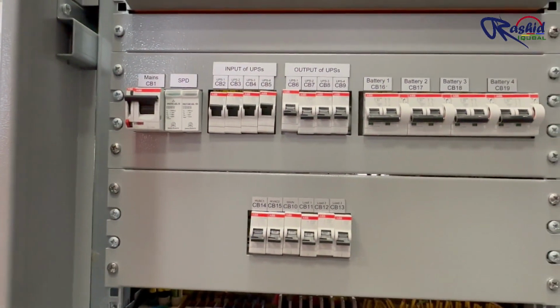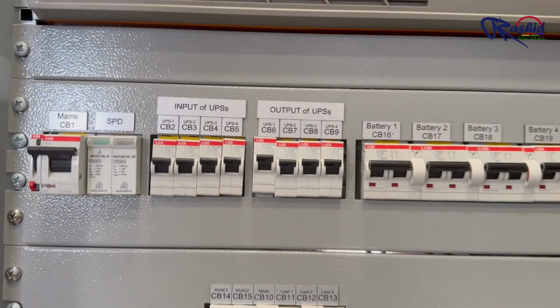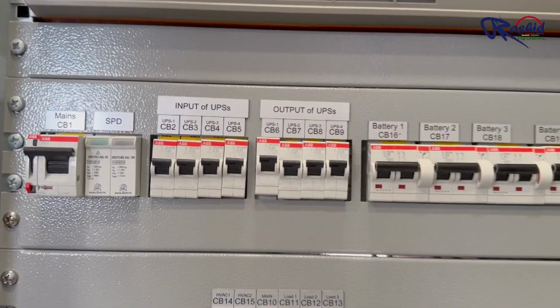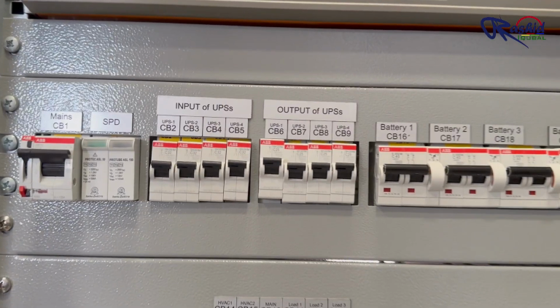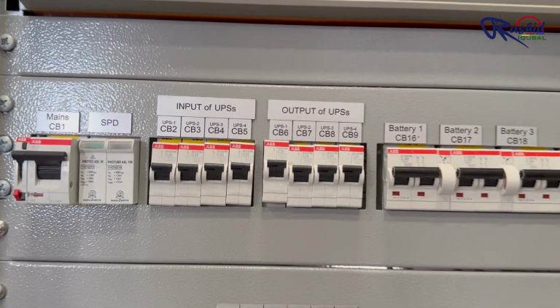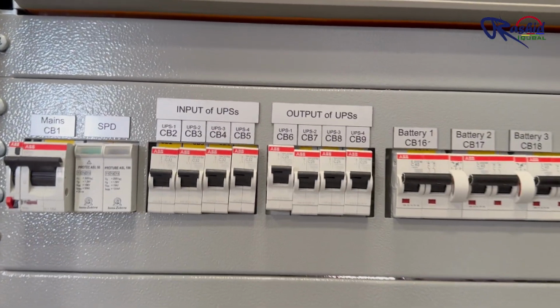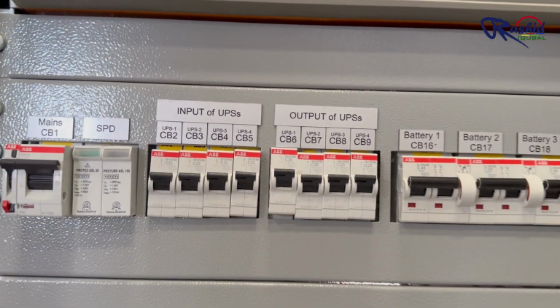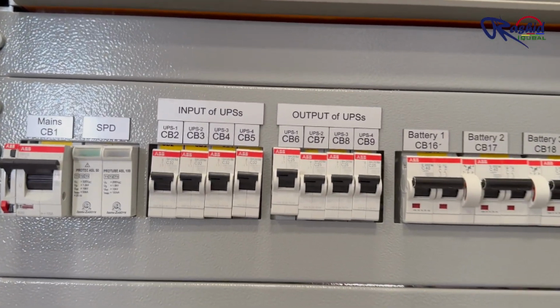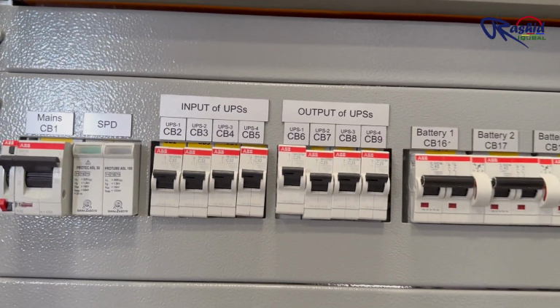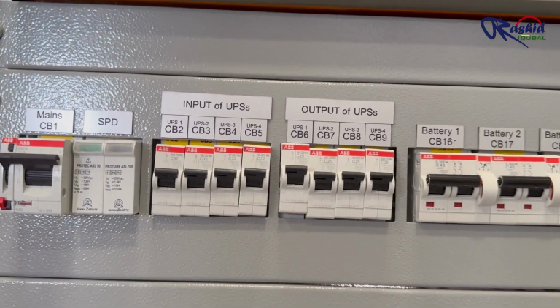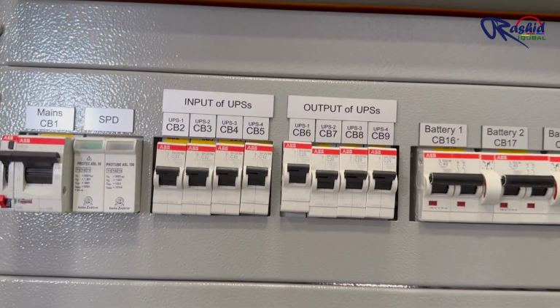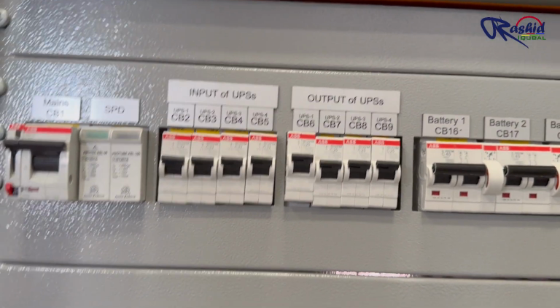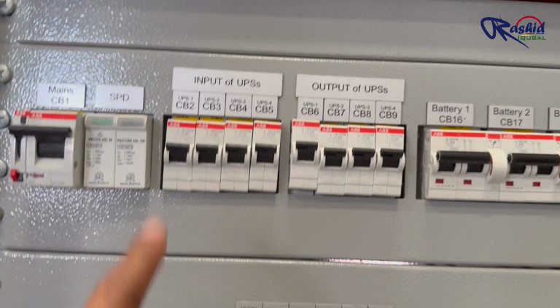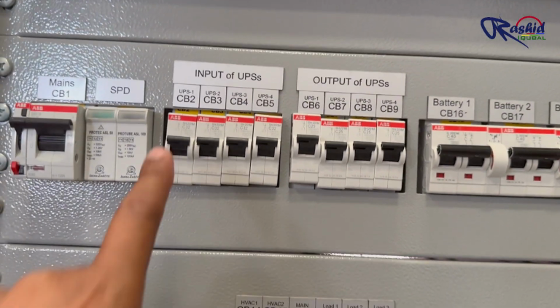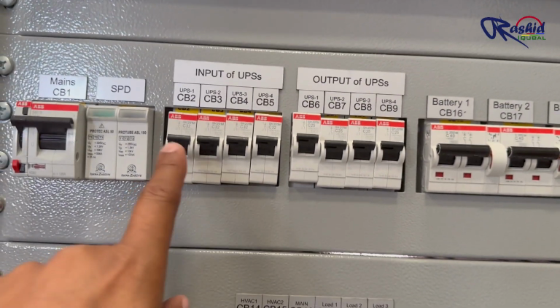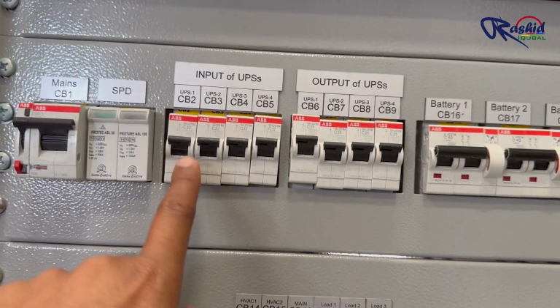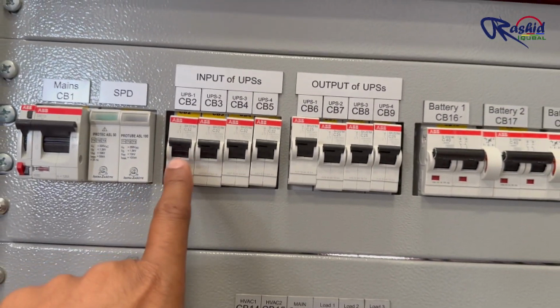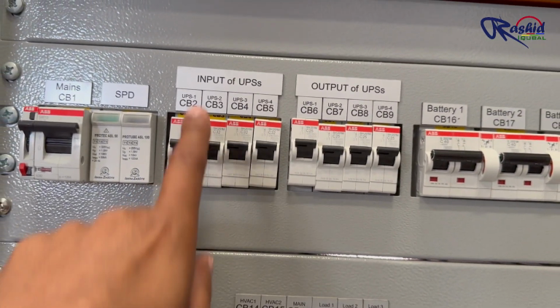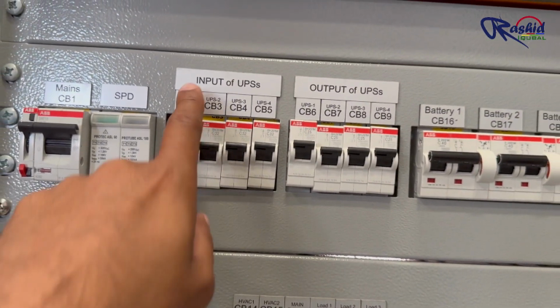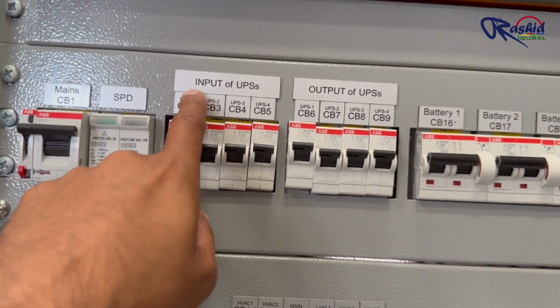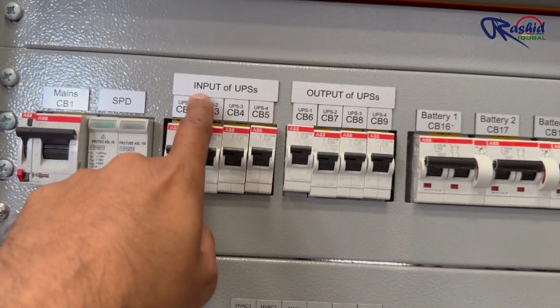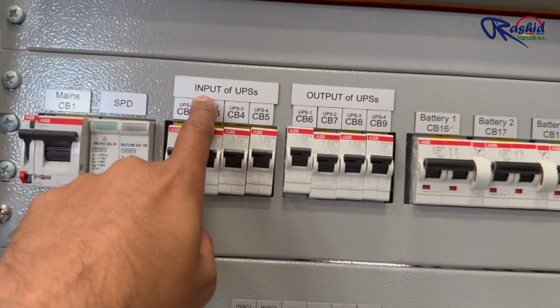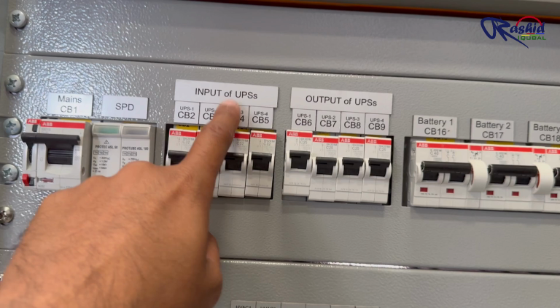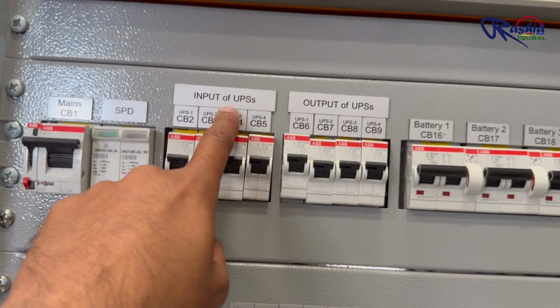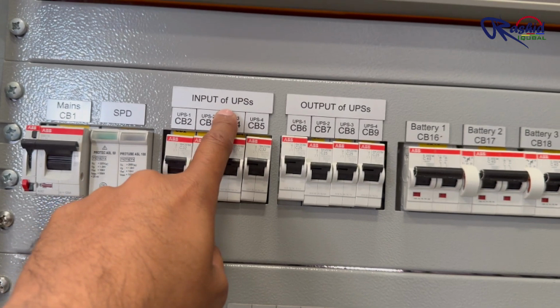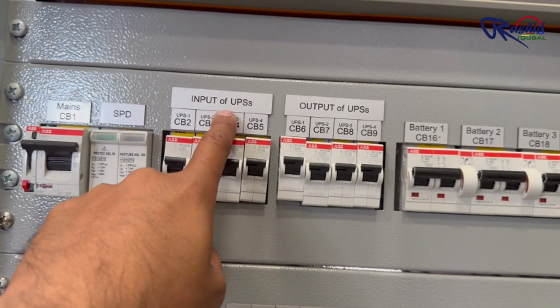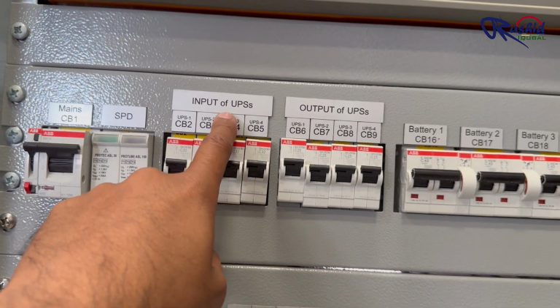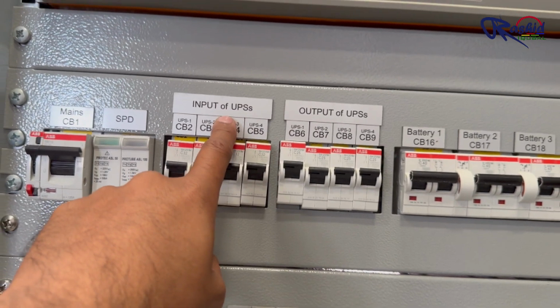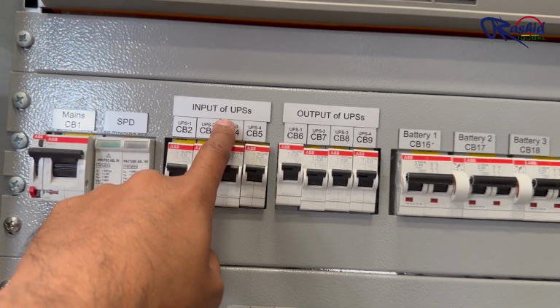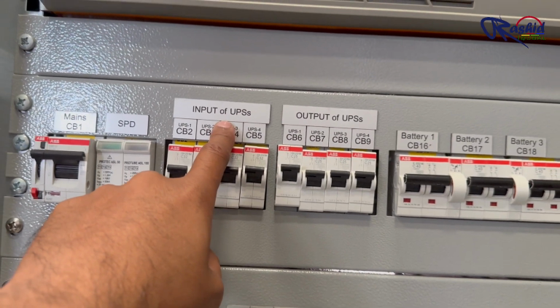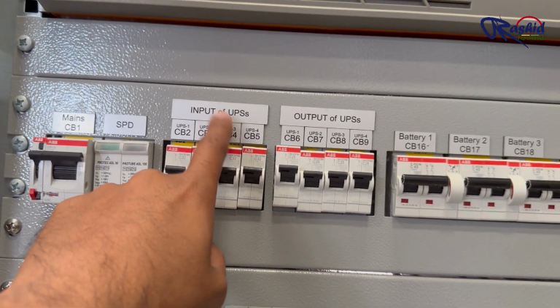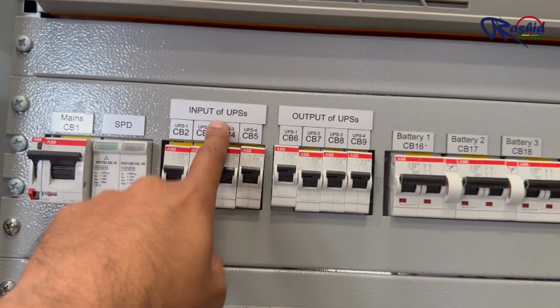These are the input circuit breakers CB2, CB3, CB4 and CB5 — one for each UPS.